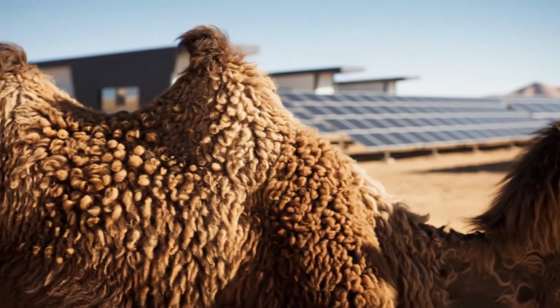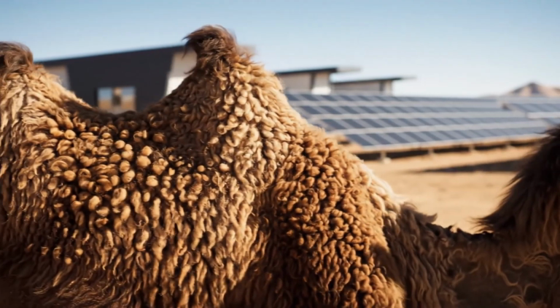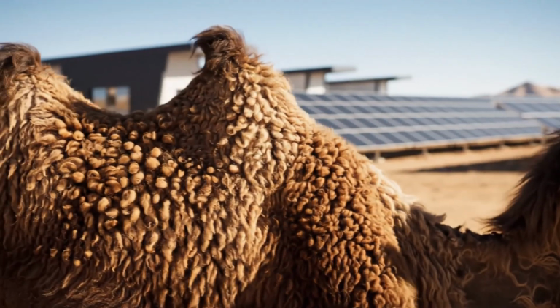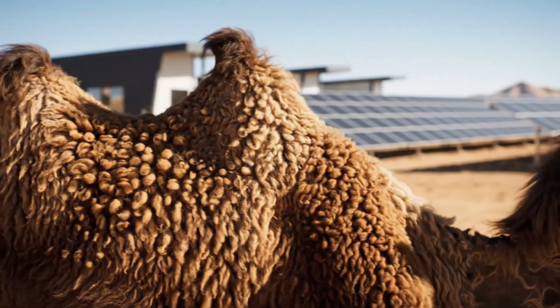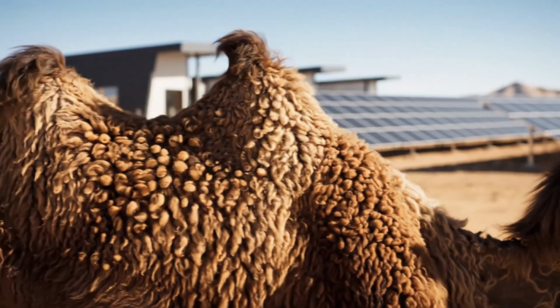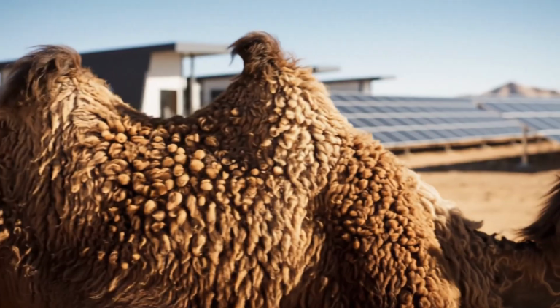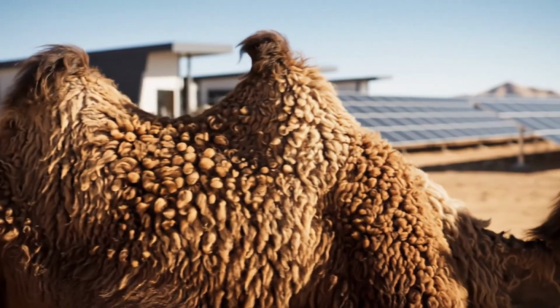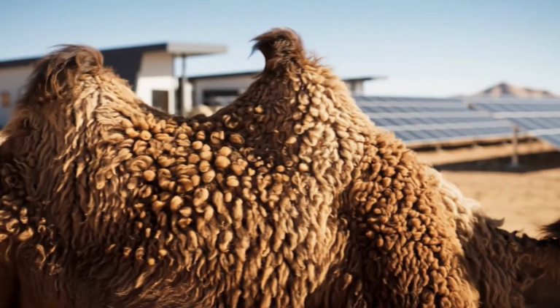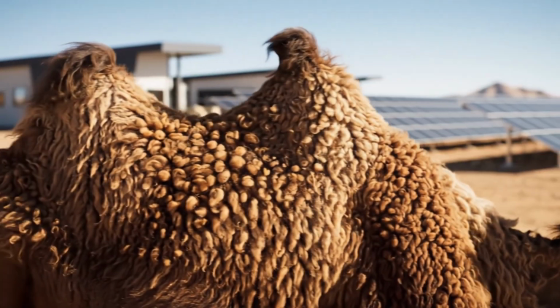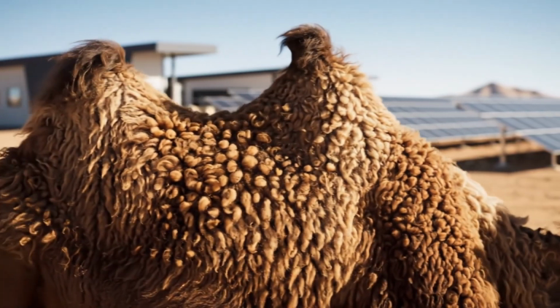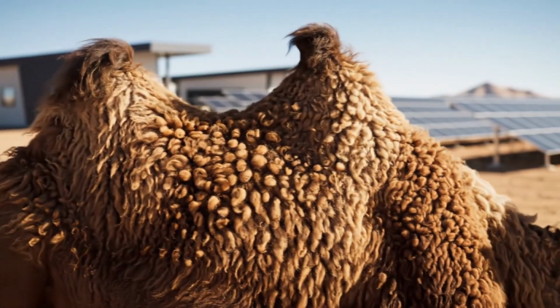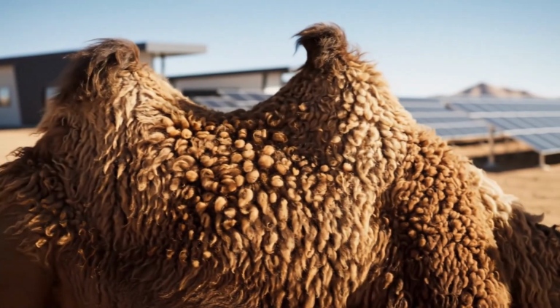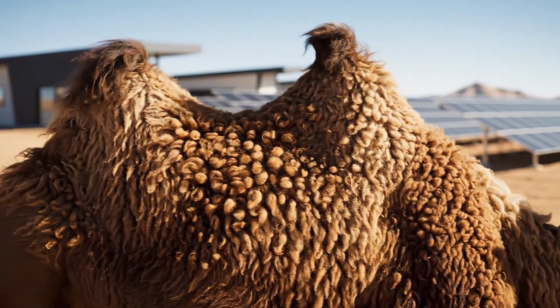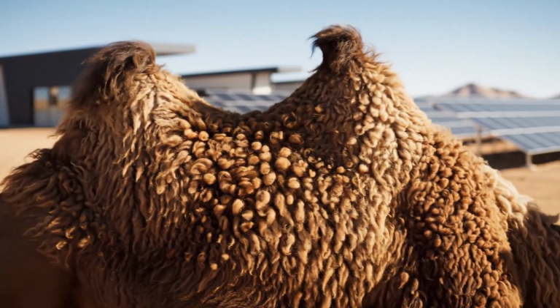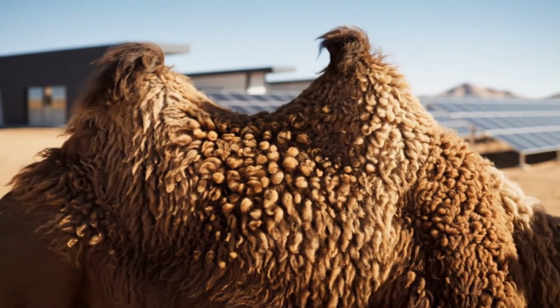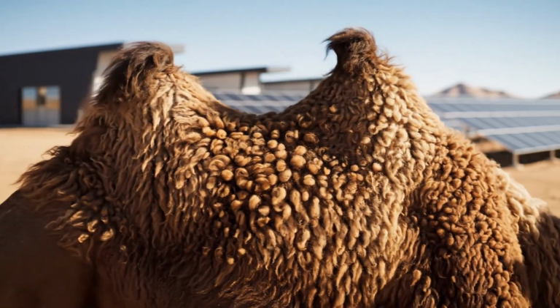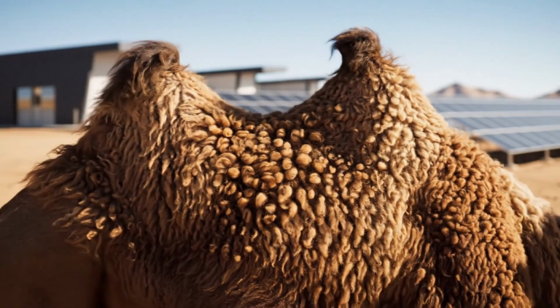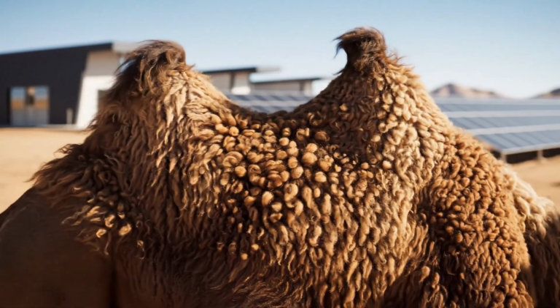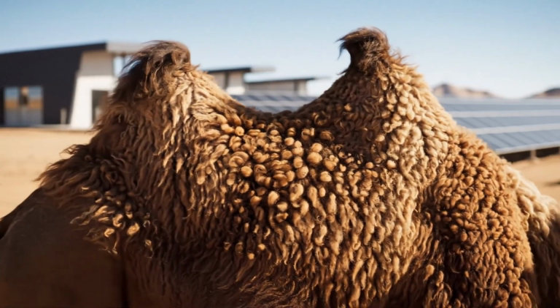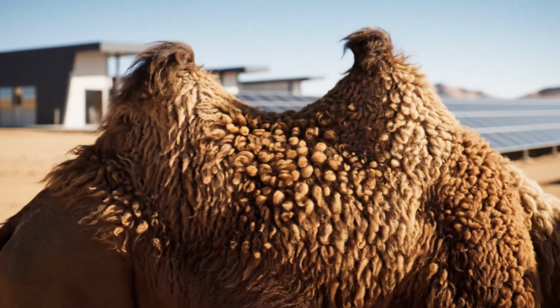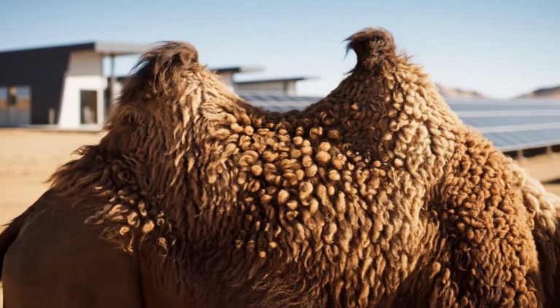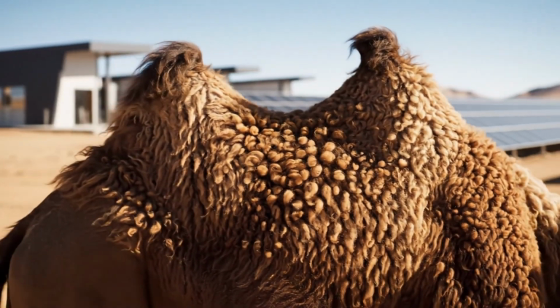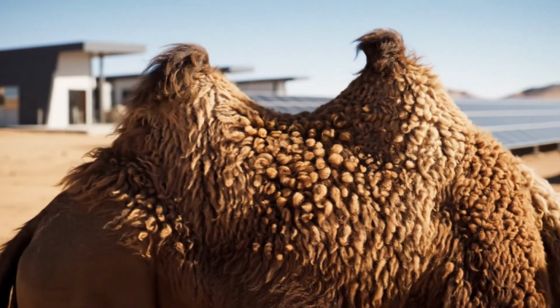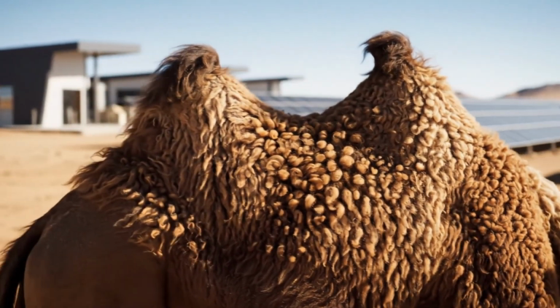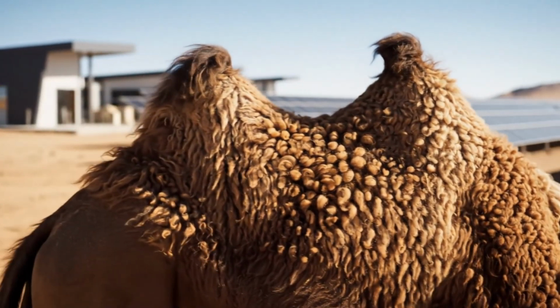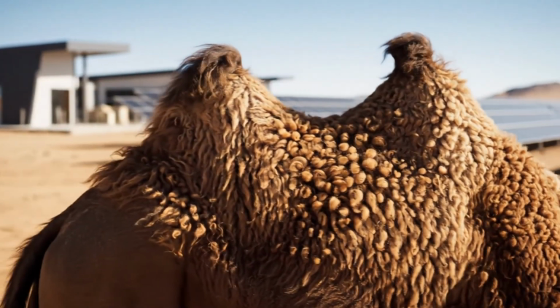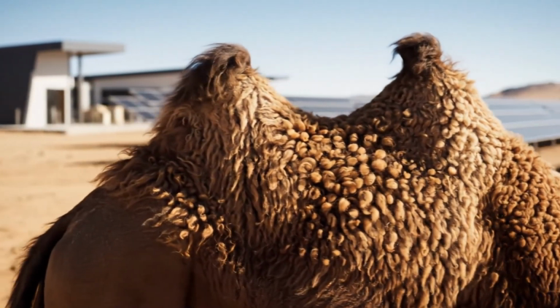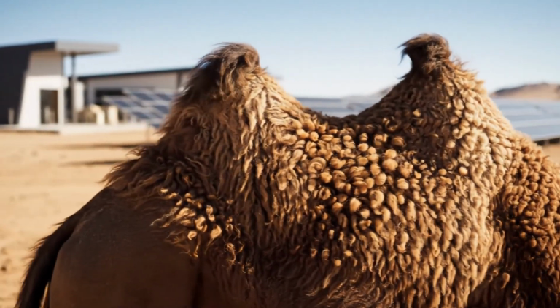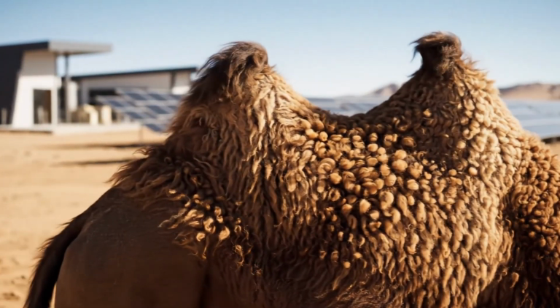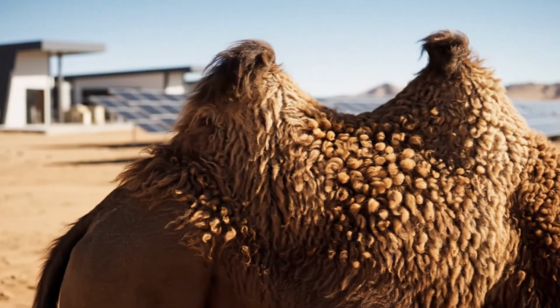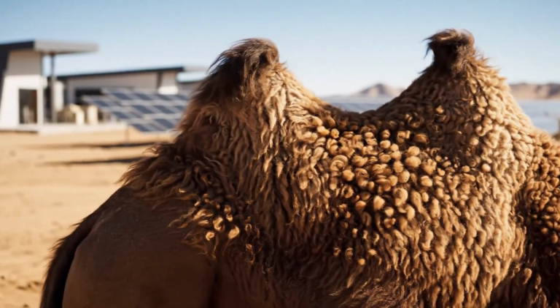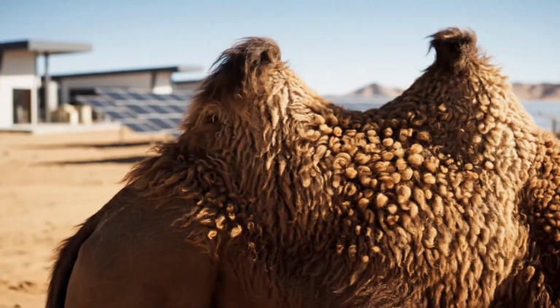The secret to surviving the harsh desert climate lies in the camel's extraordinary coat.